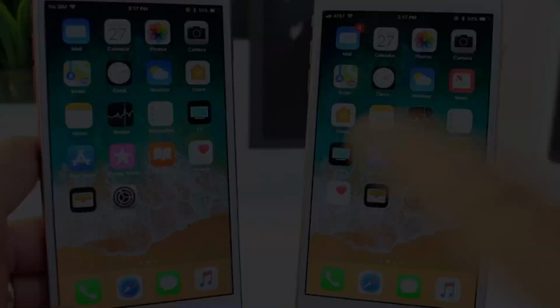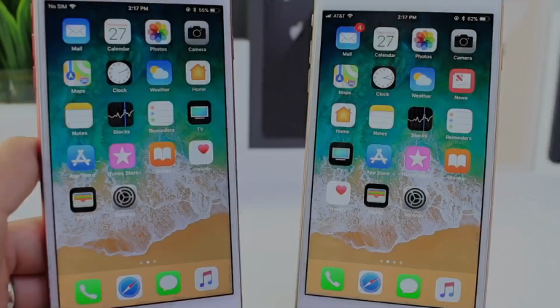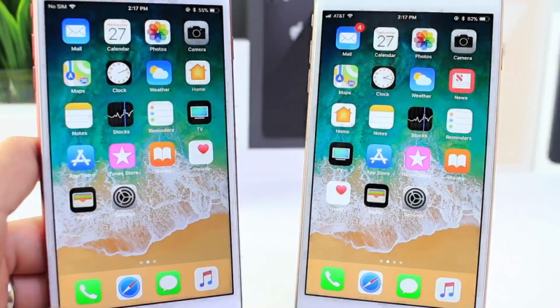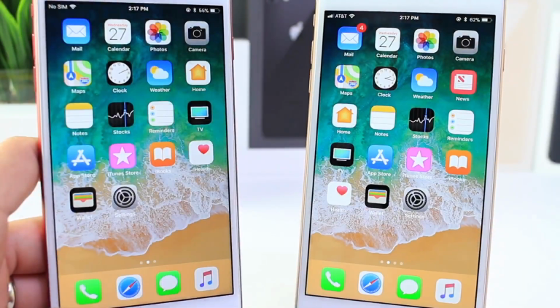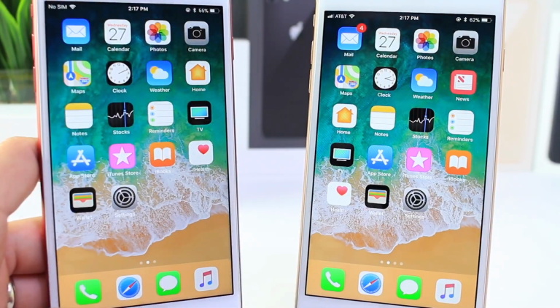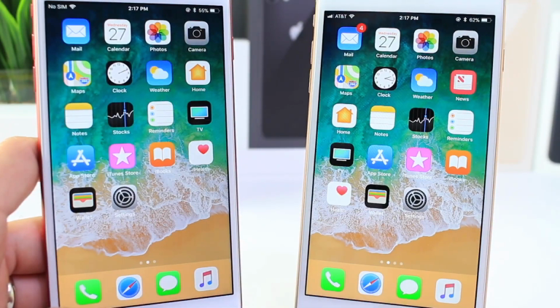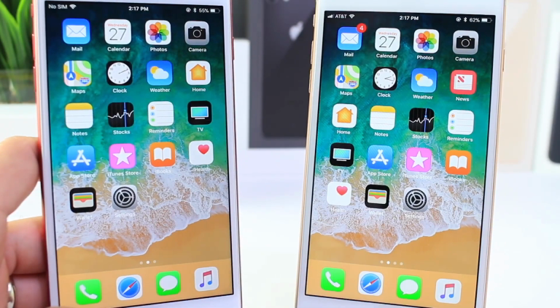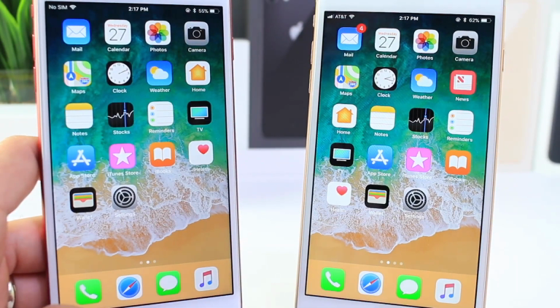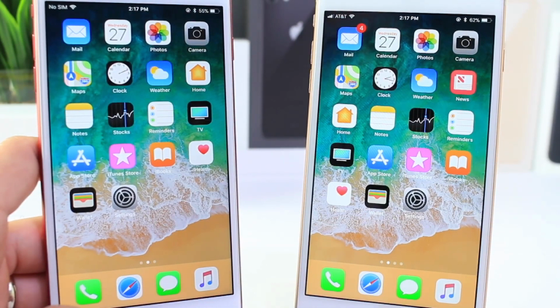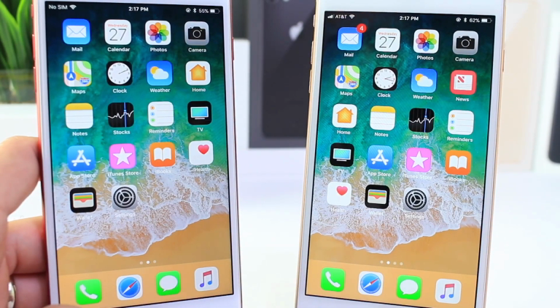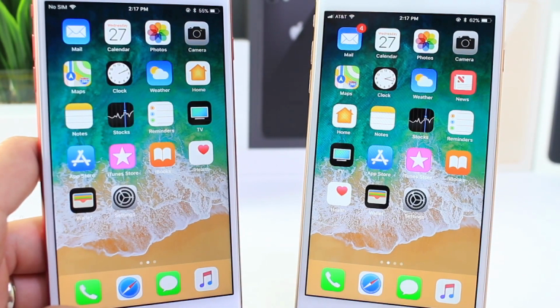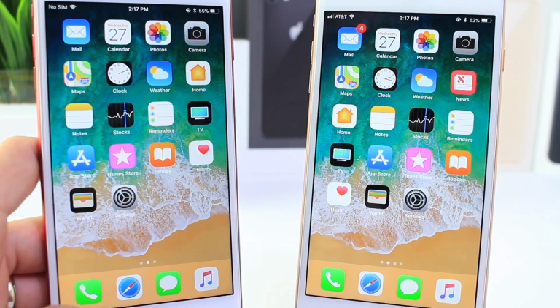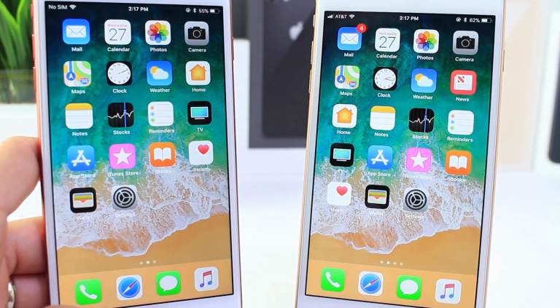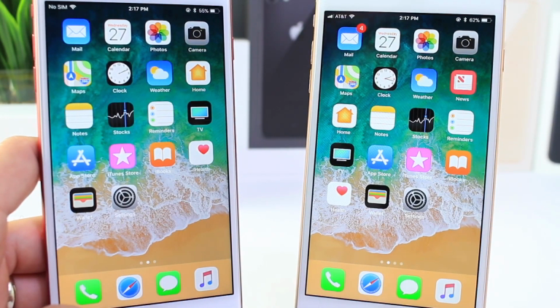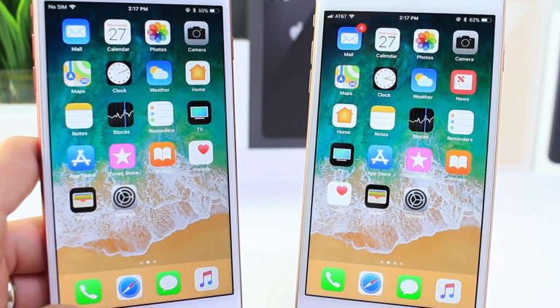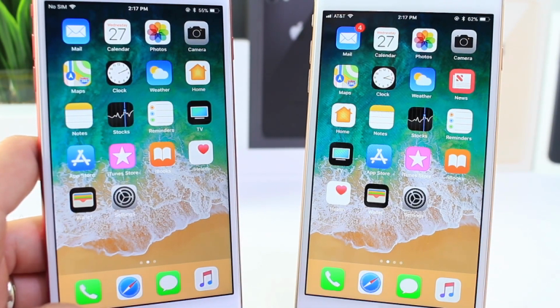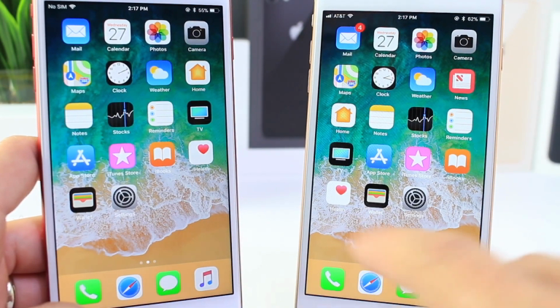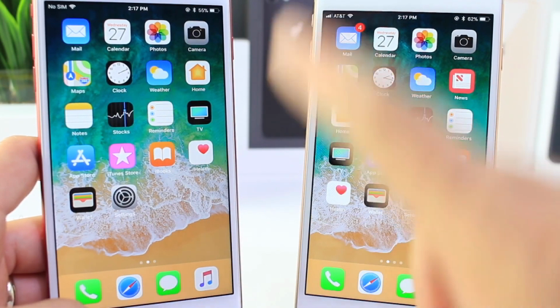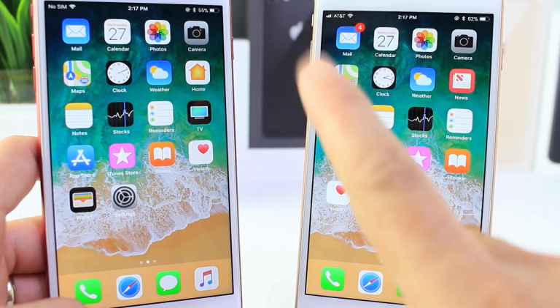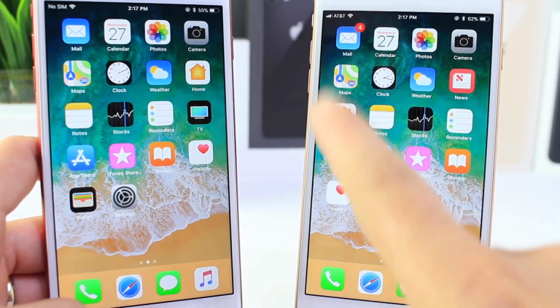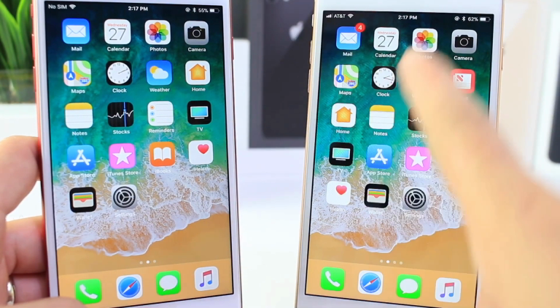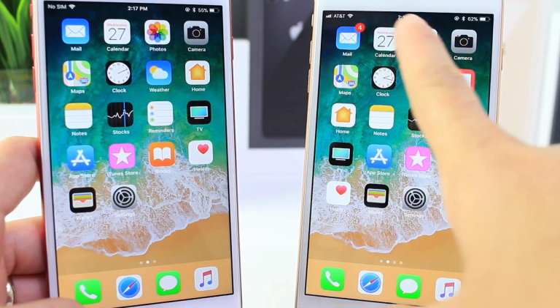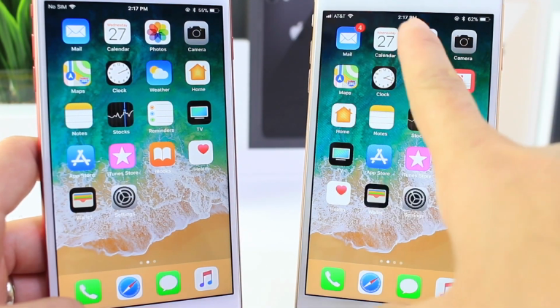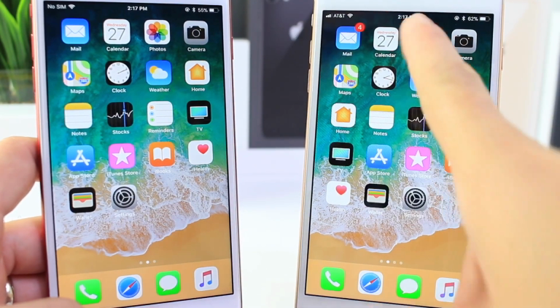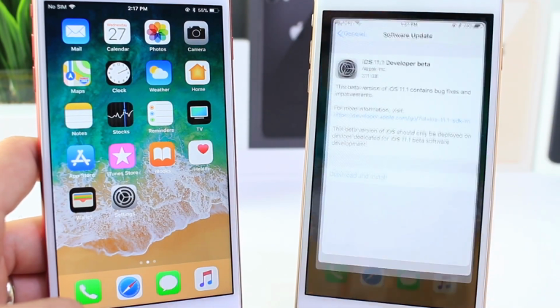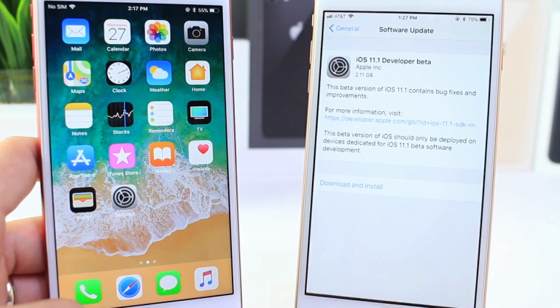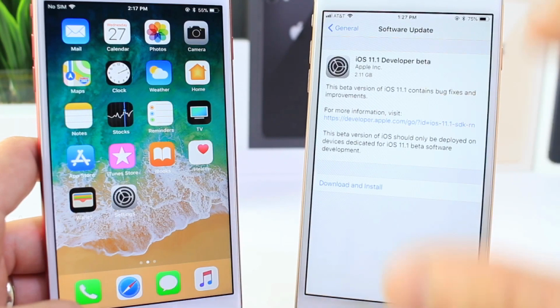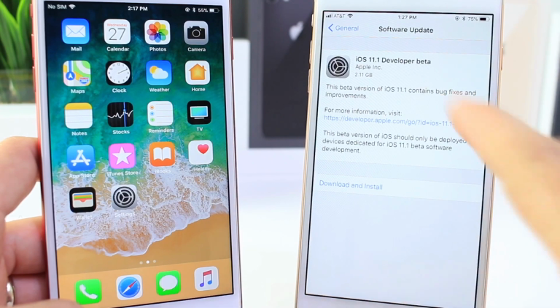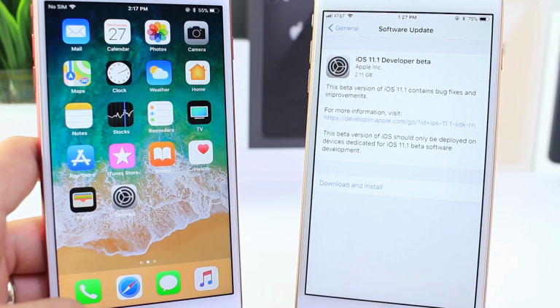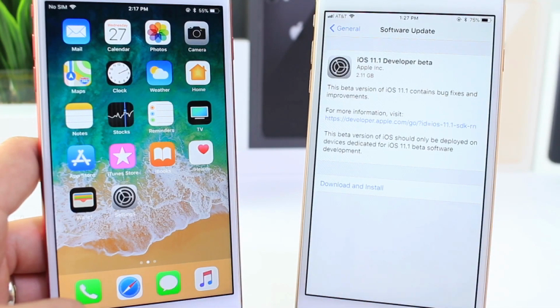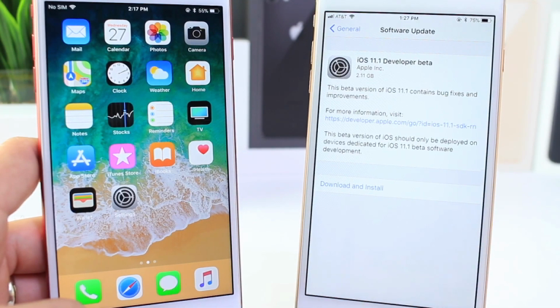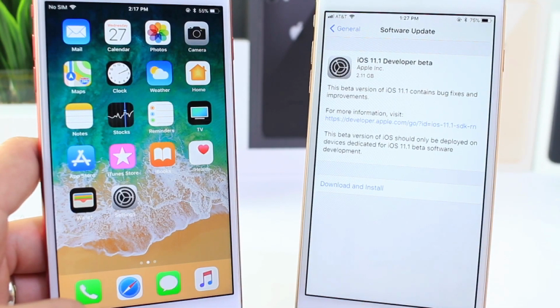Hey guys, iDevice Help here, and today Apple released iOS 11.1 beta 1 for registered developers.